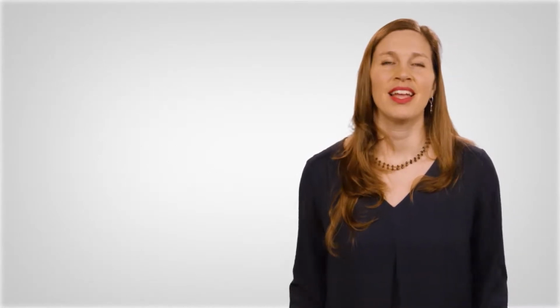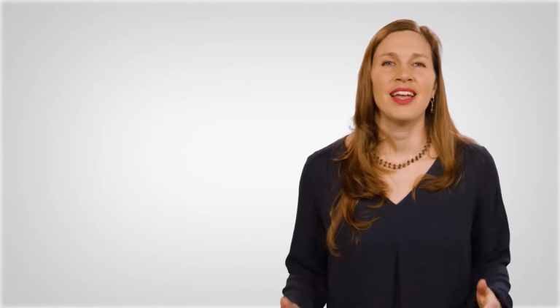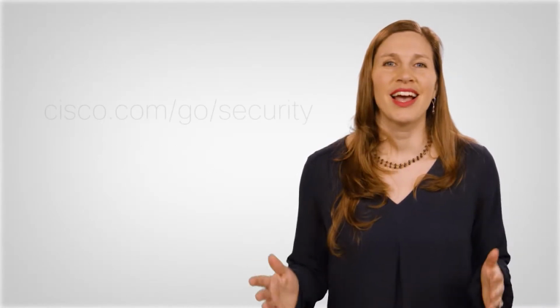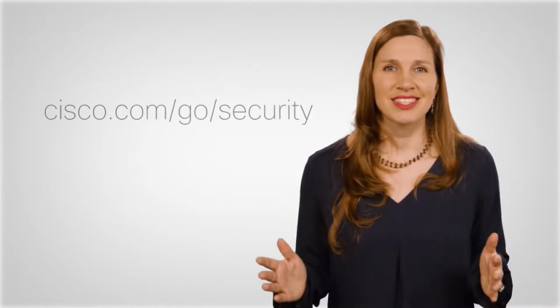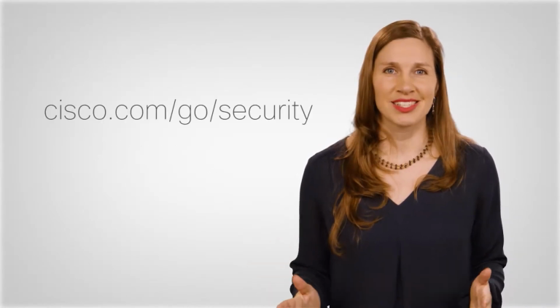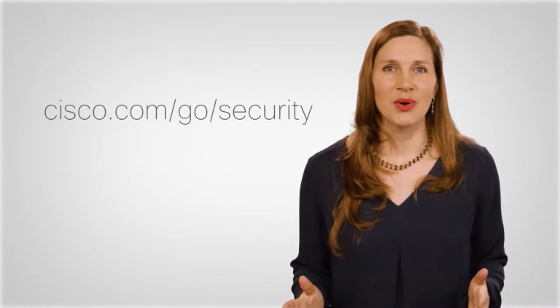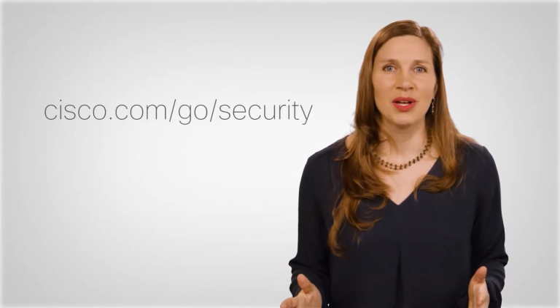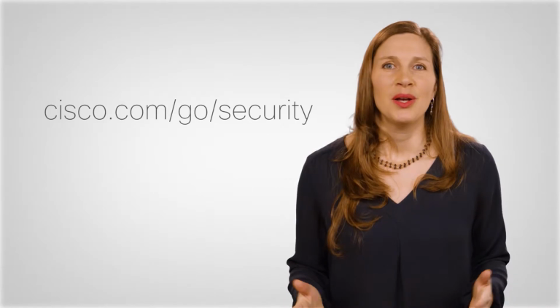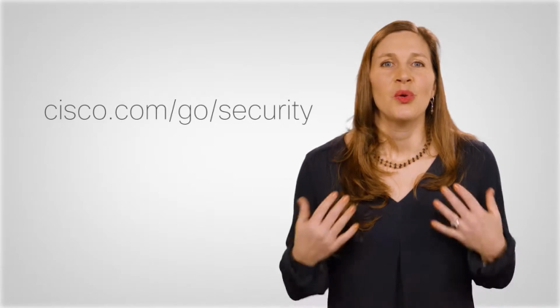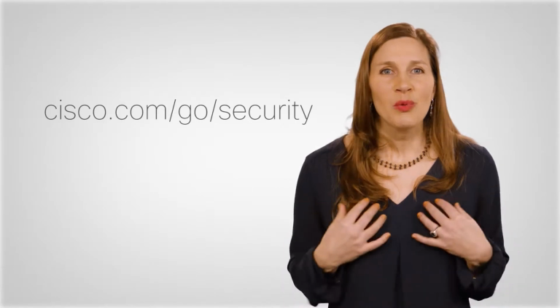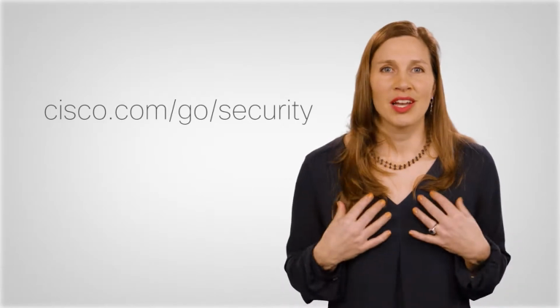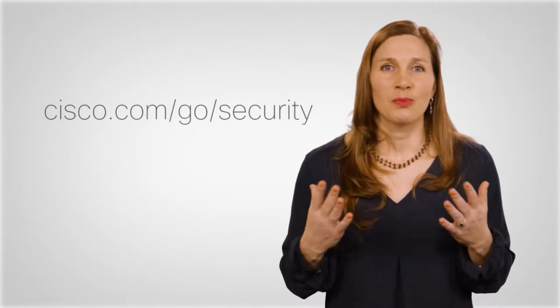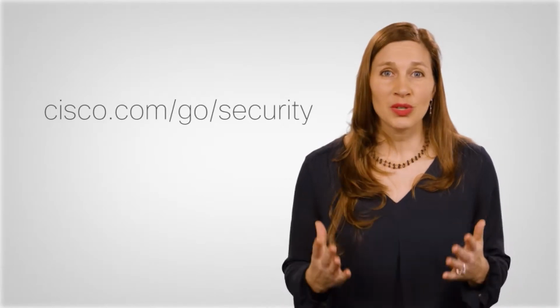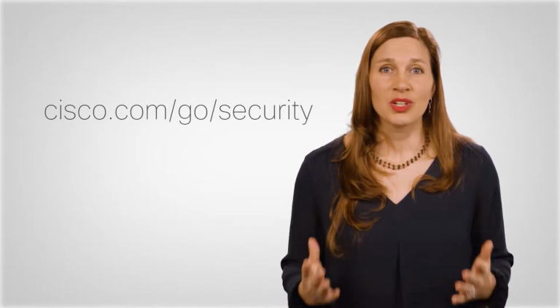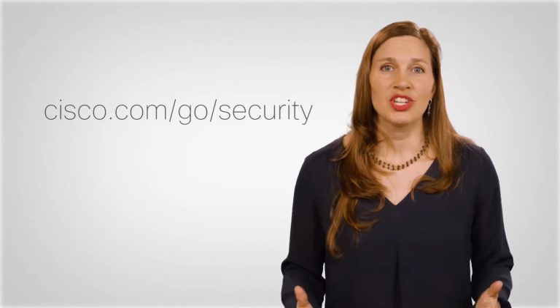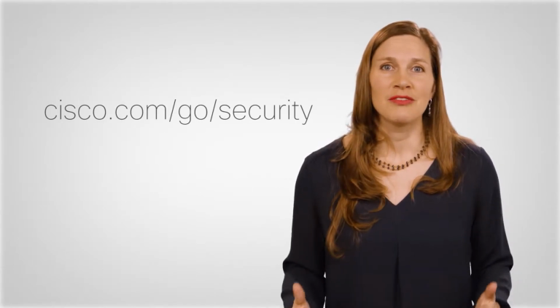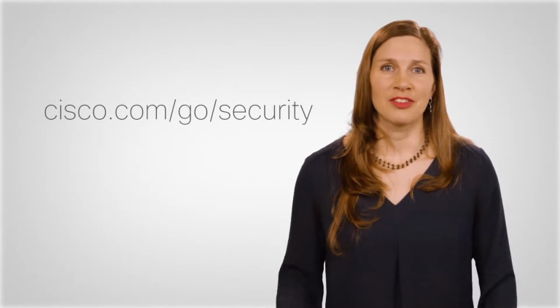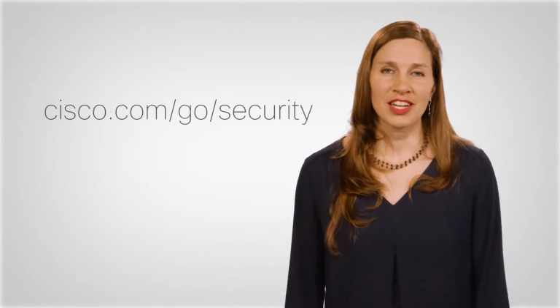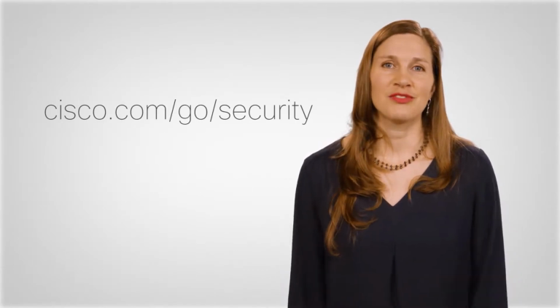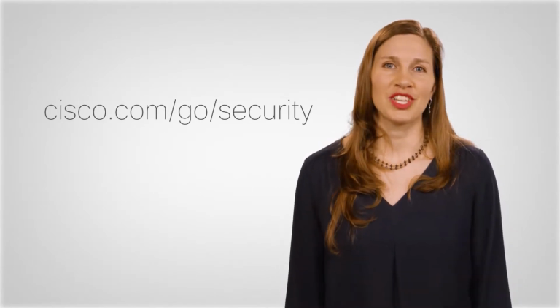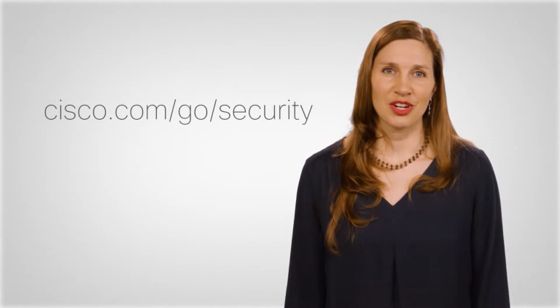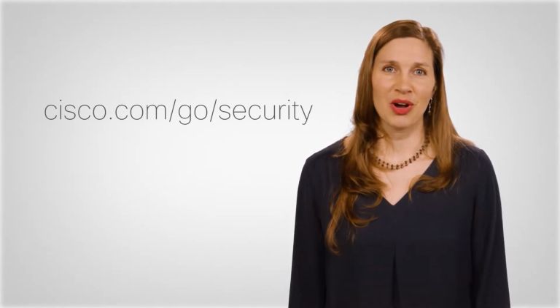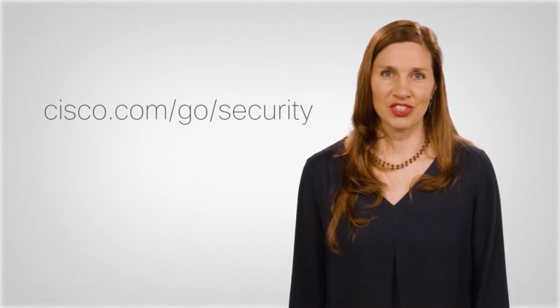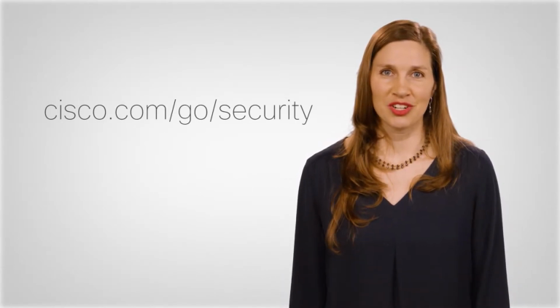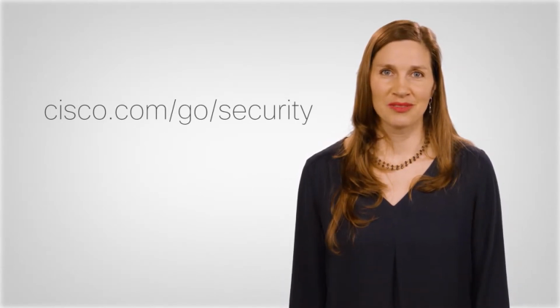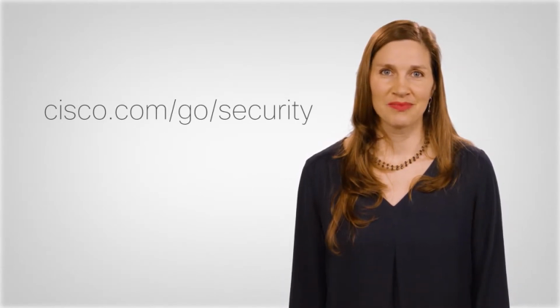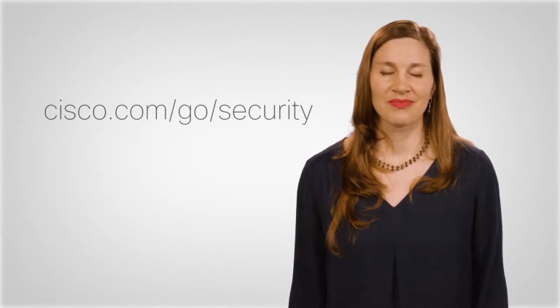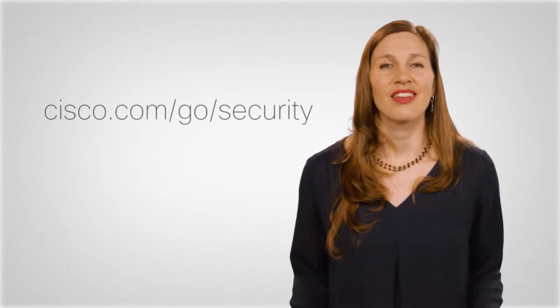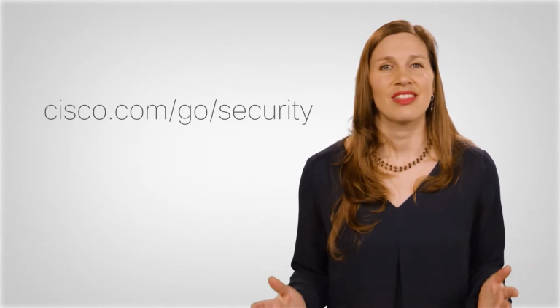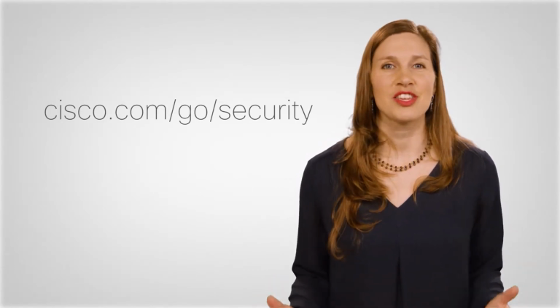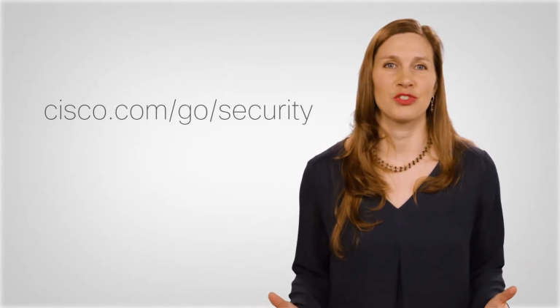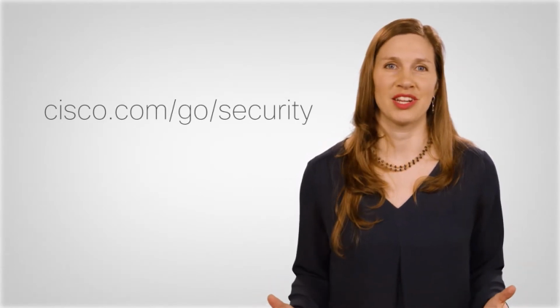At Cisco, we want to help you achieve an effective security posture. Thank you for joining.